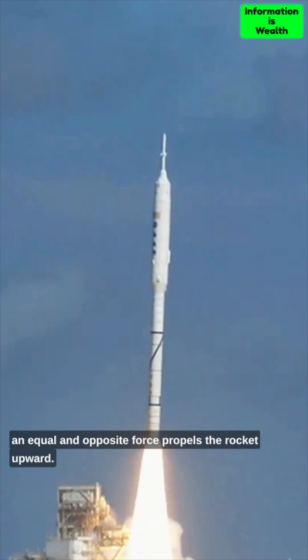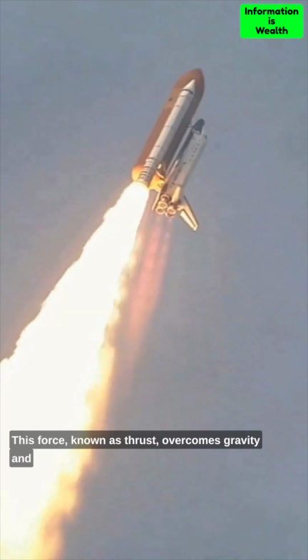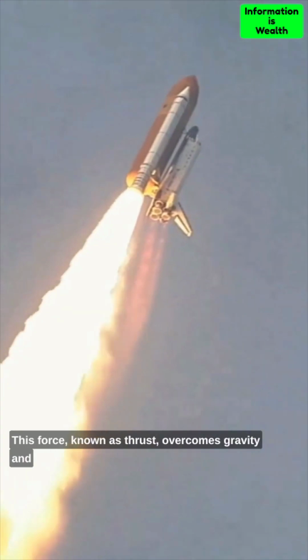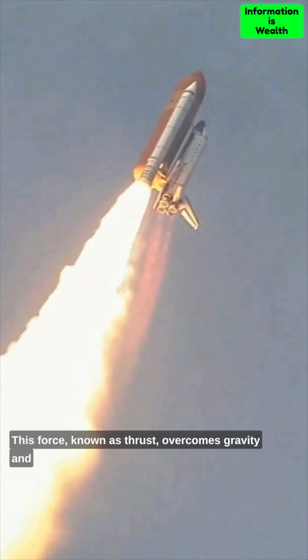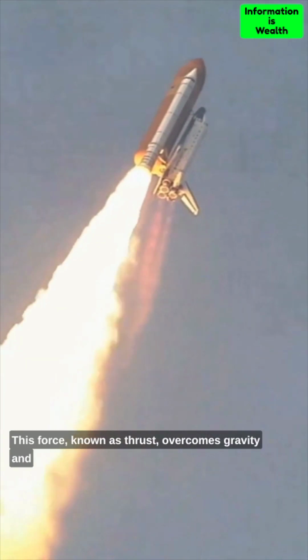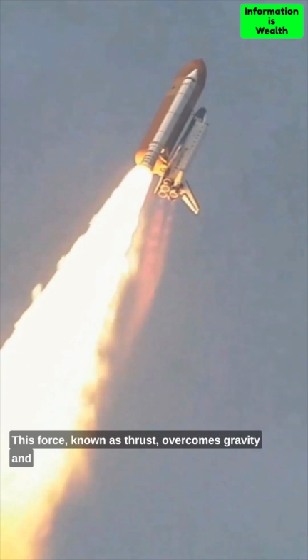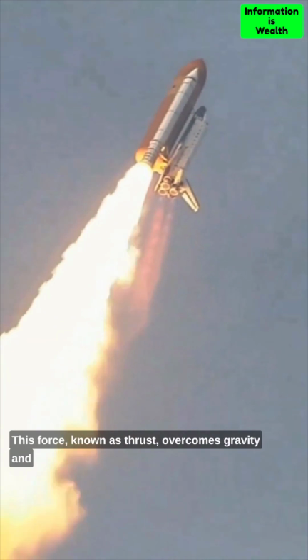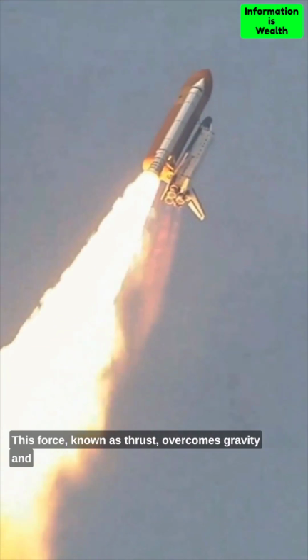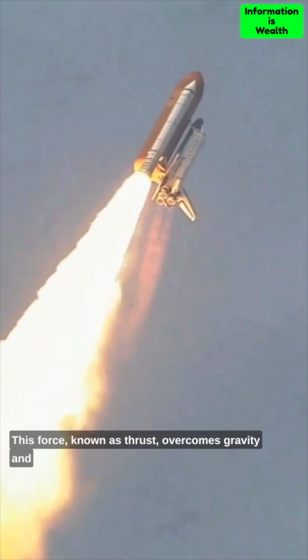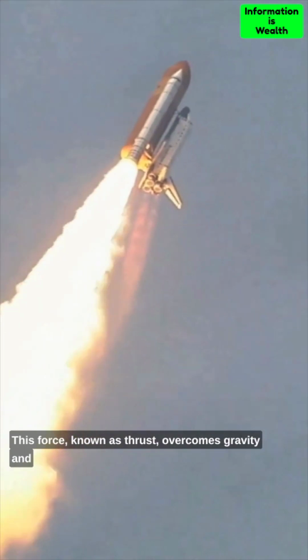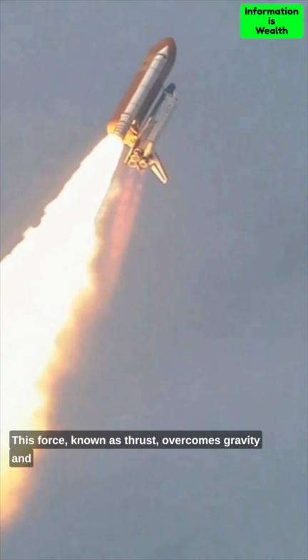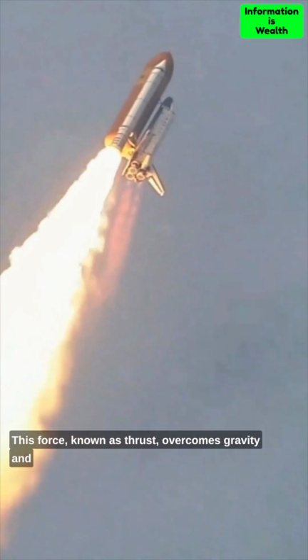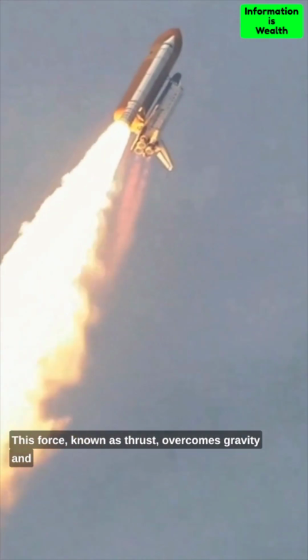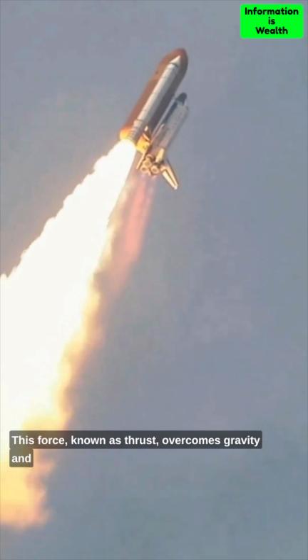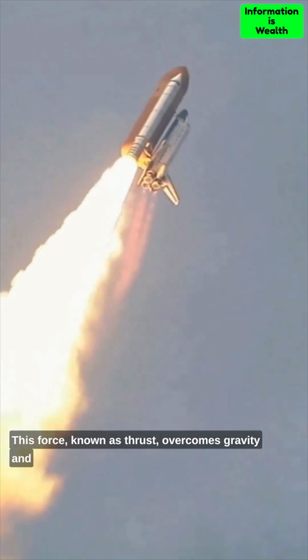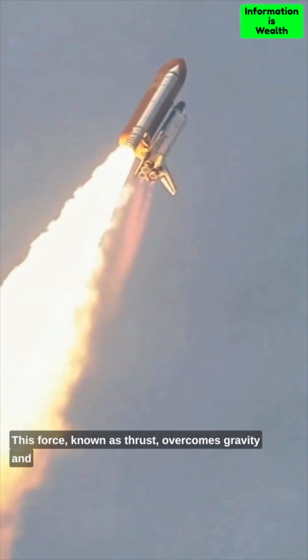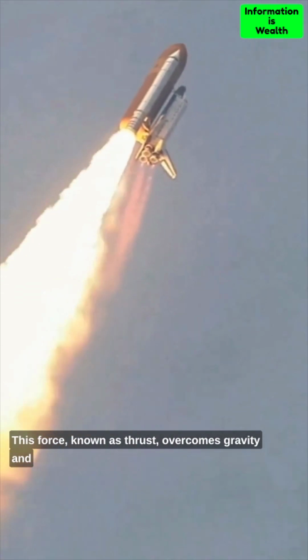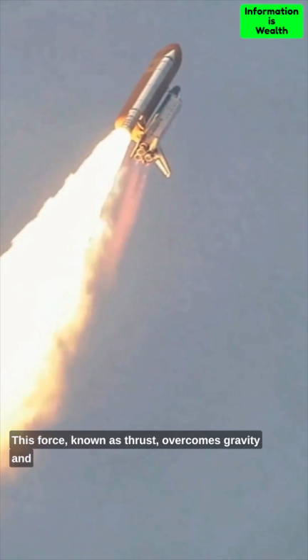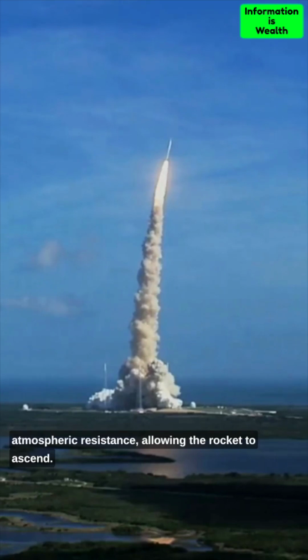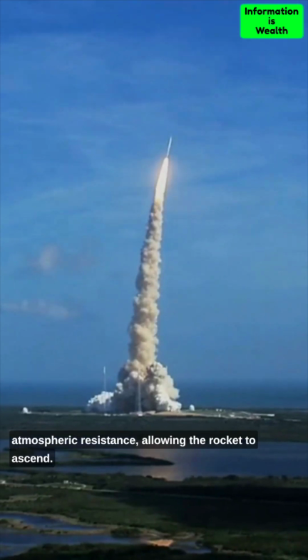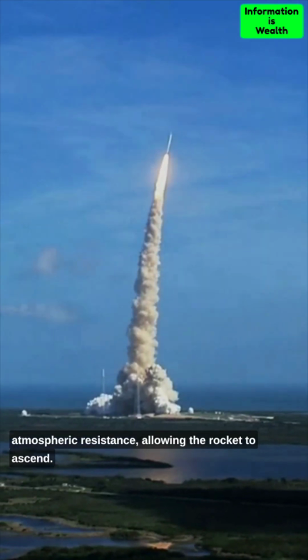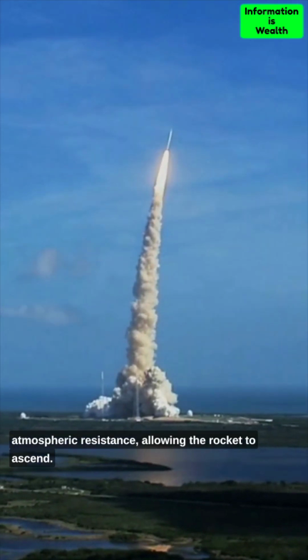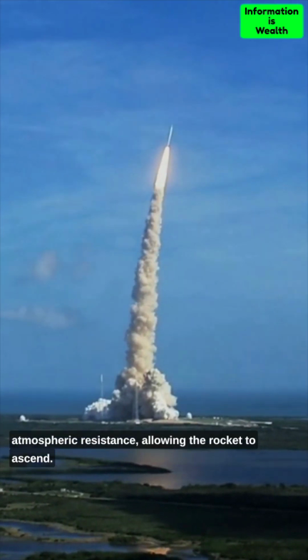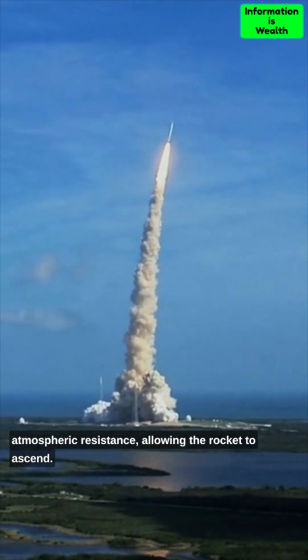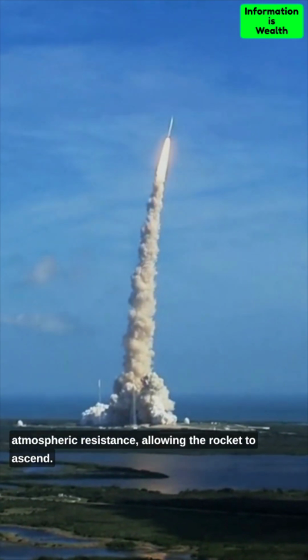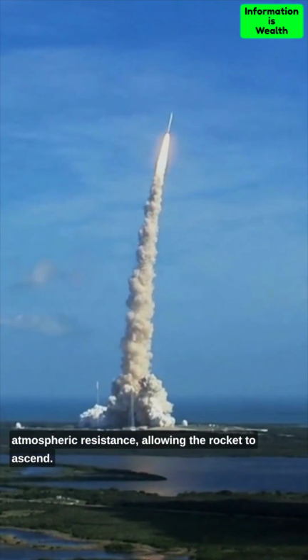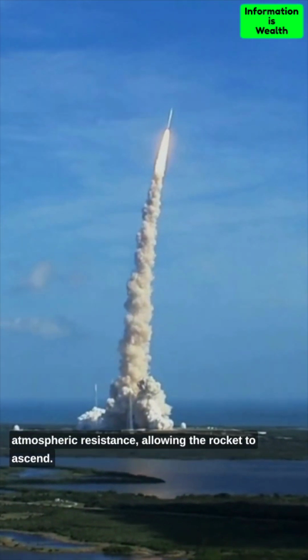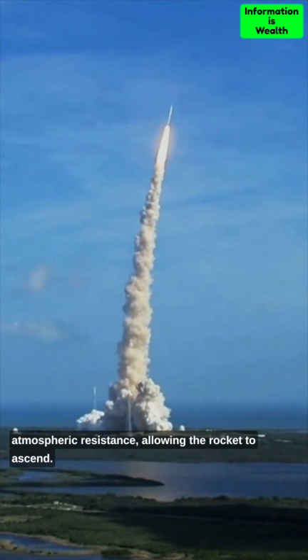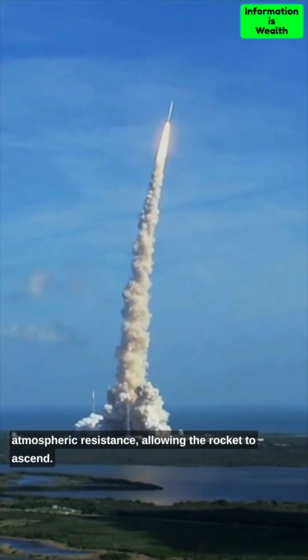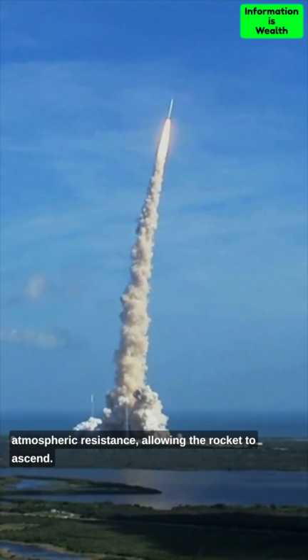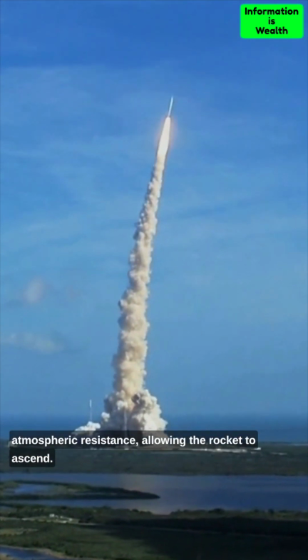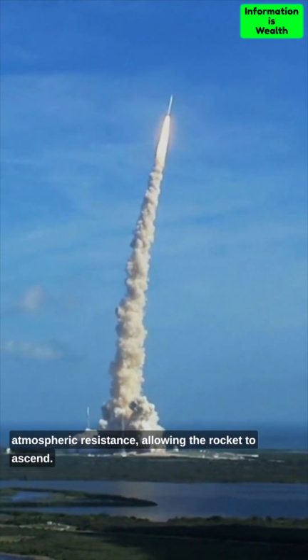This force, known as thrust, overcomes gravity and atmospheric resistance, allowing the rocket to ascend.